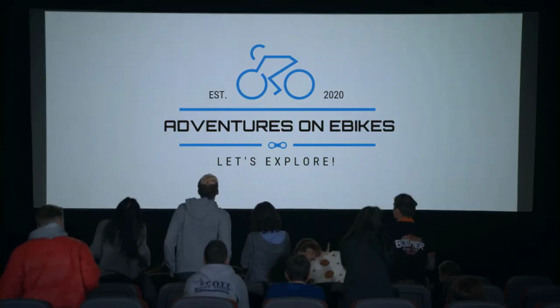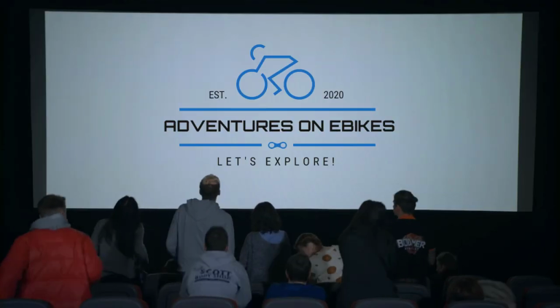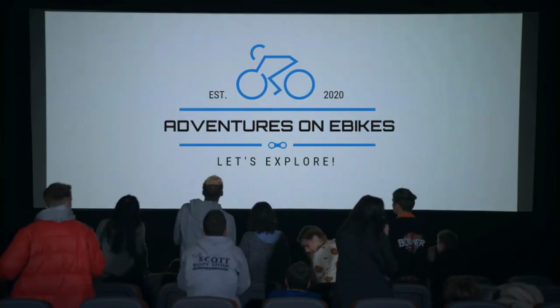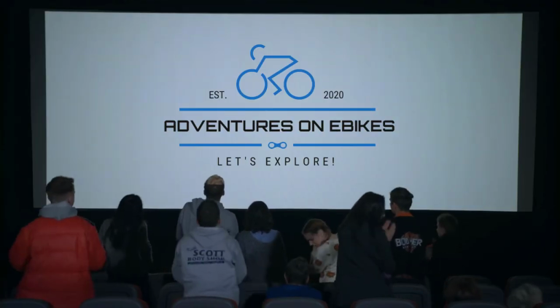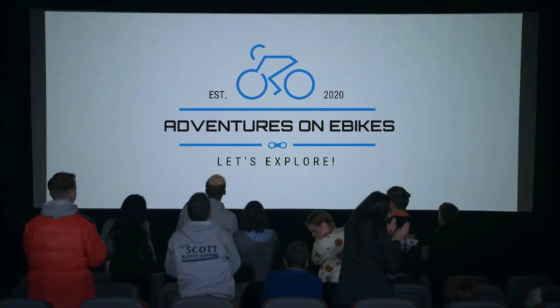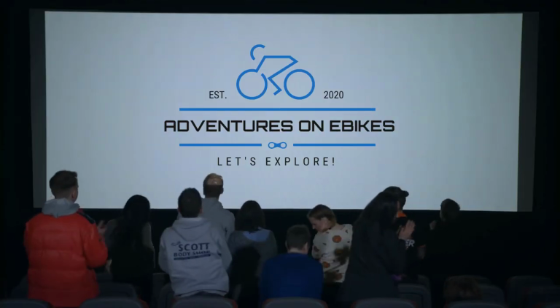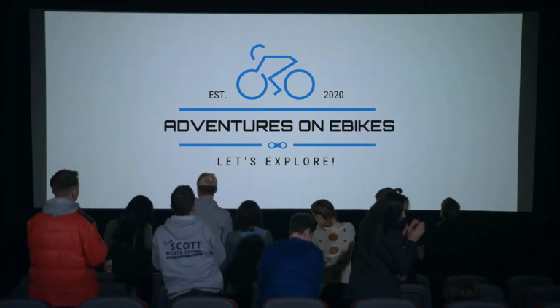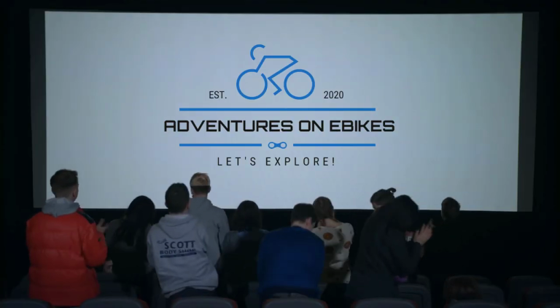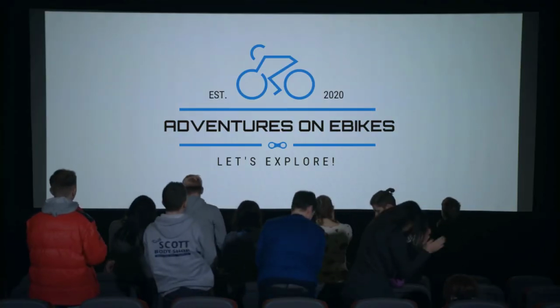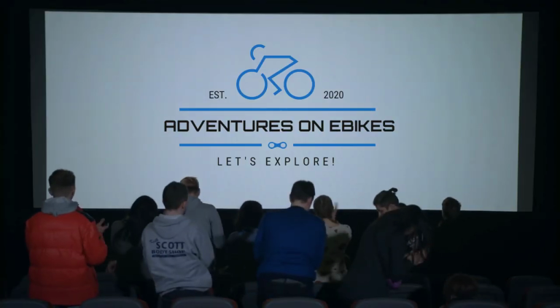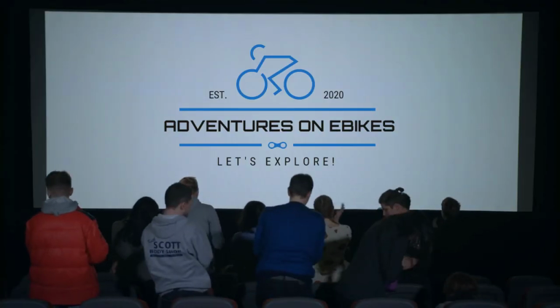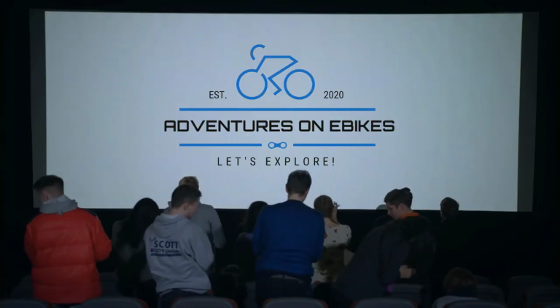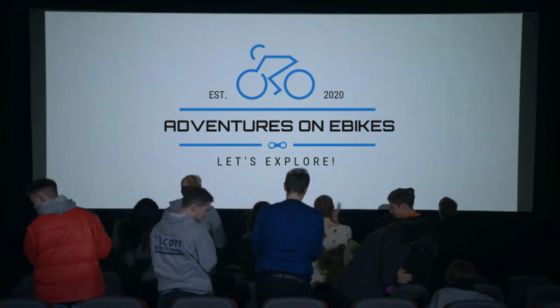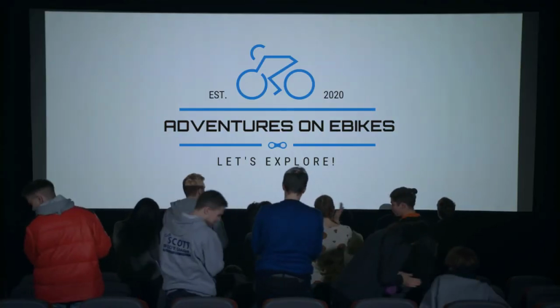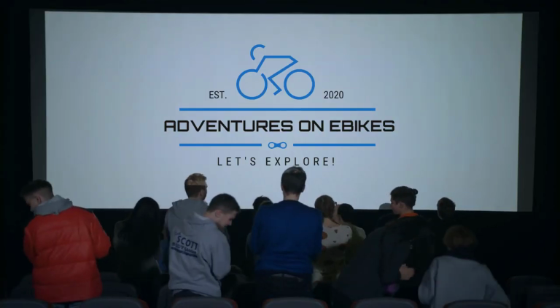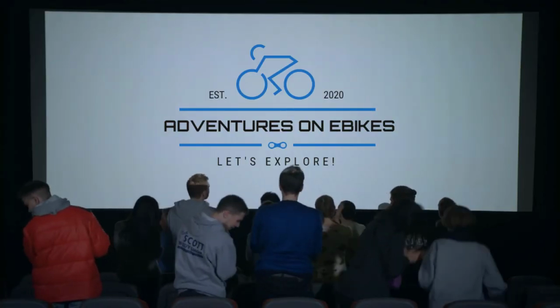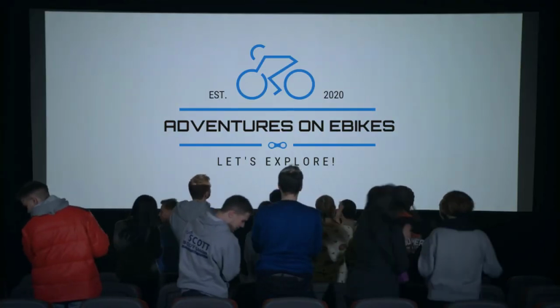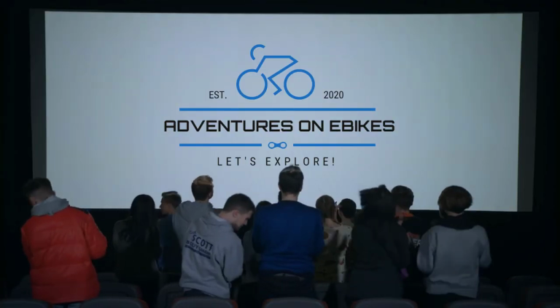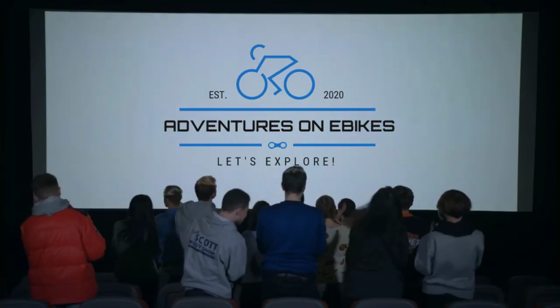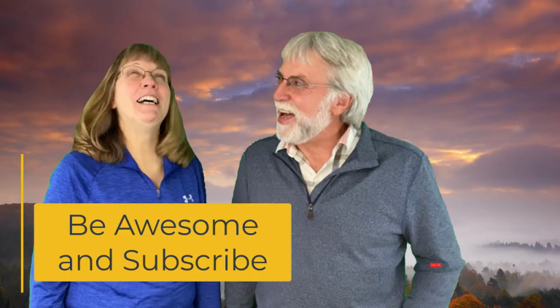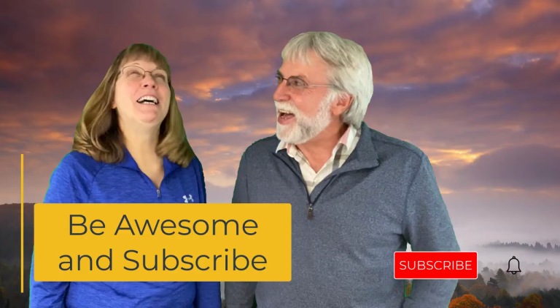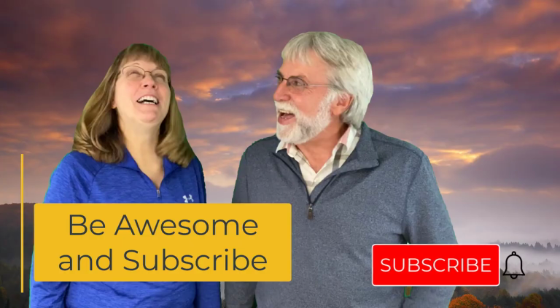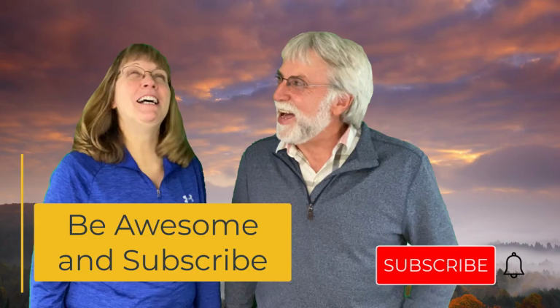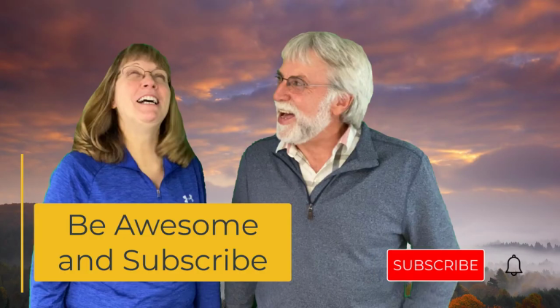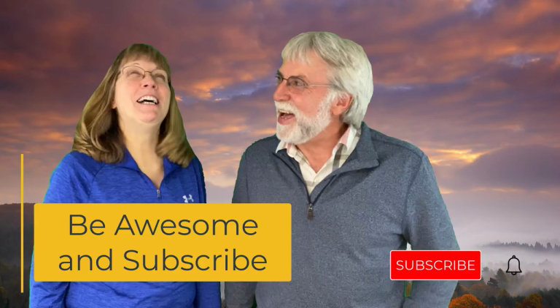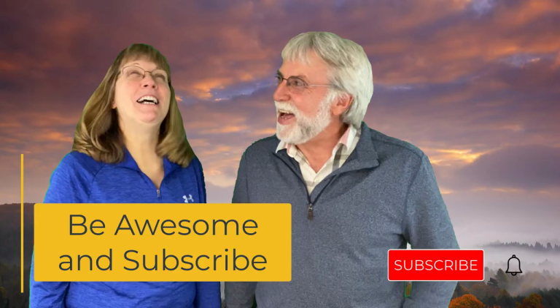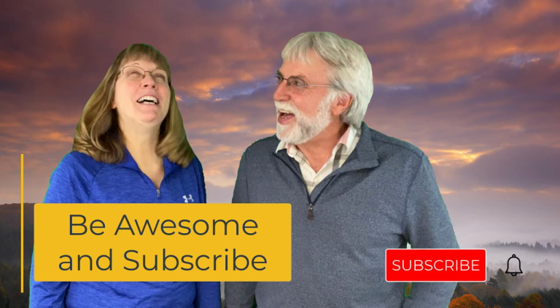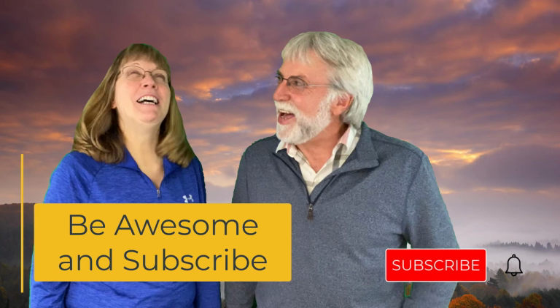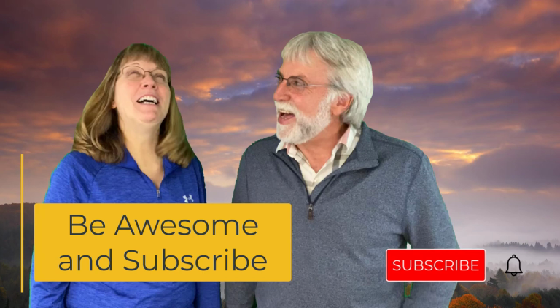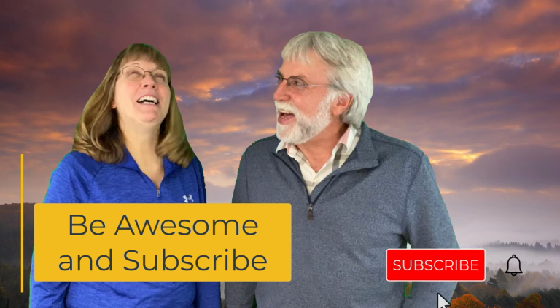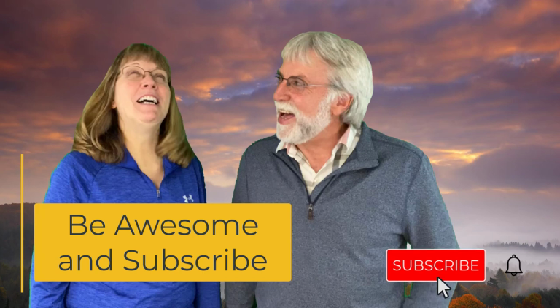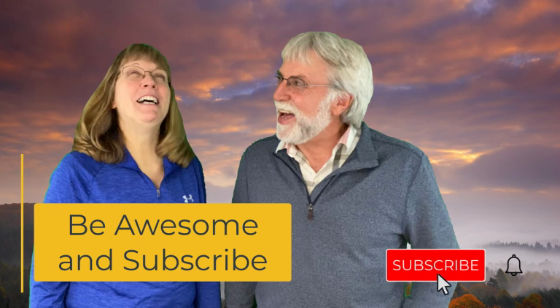We hope you found this helpful. We'll see you on the trail!